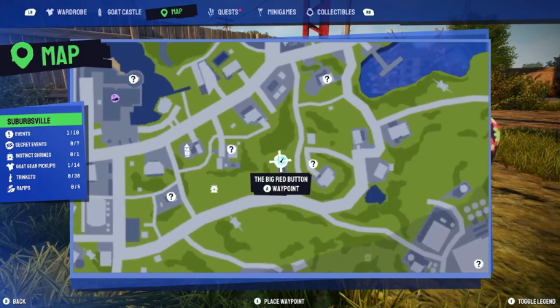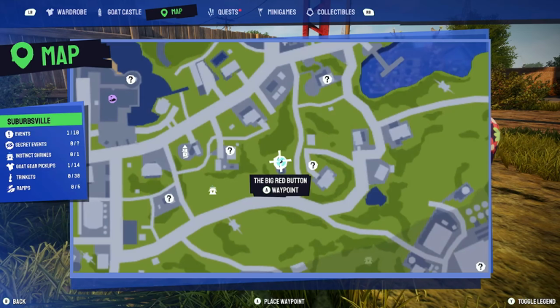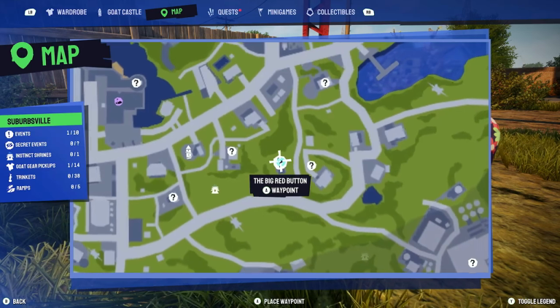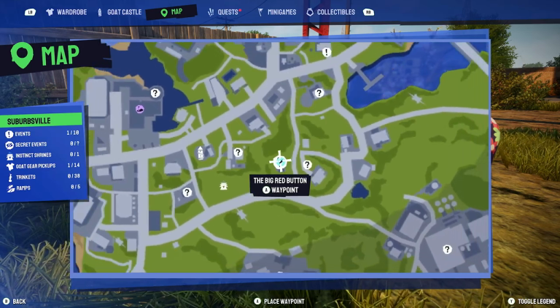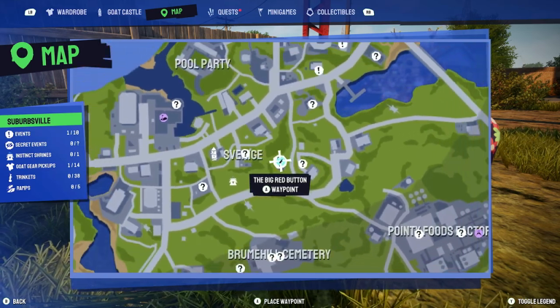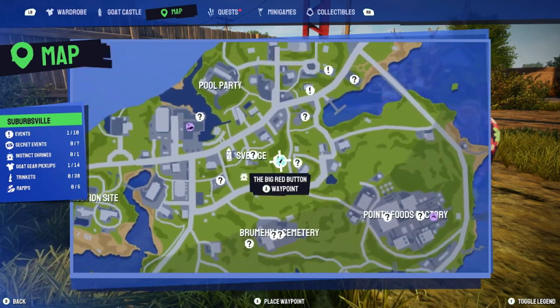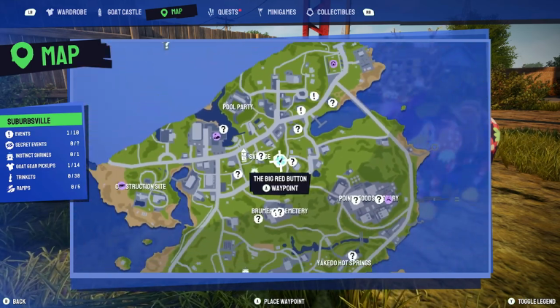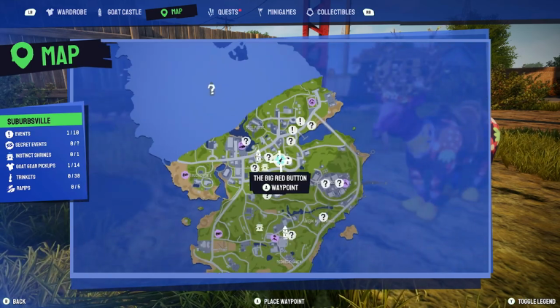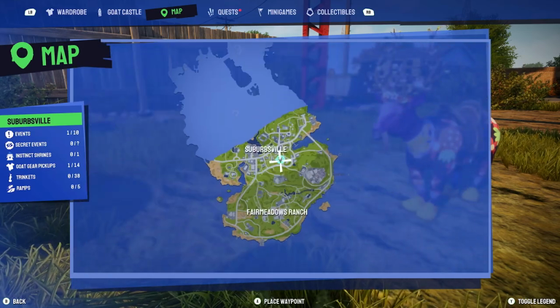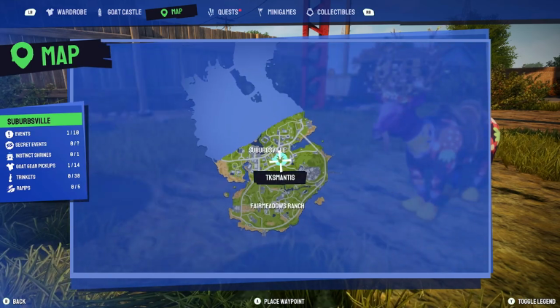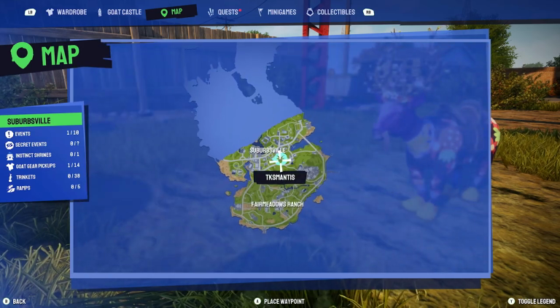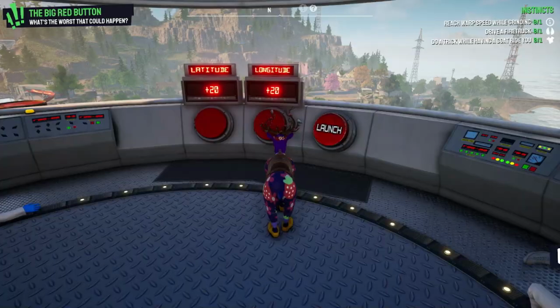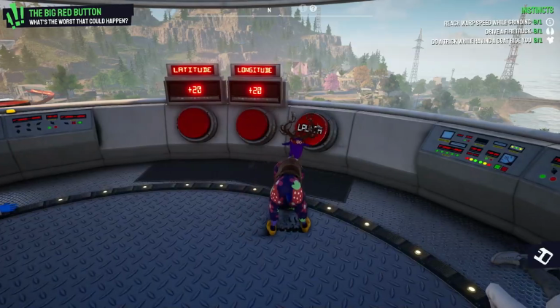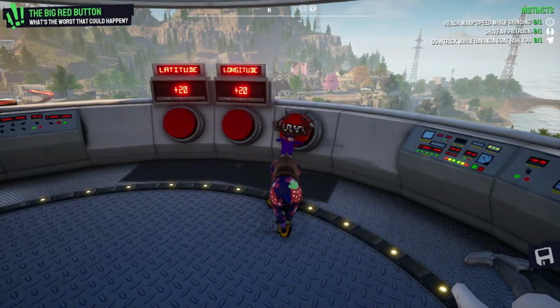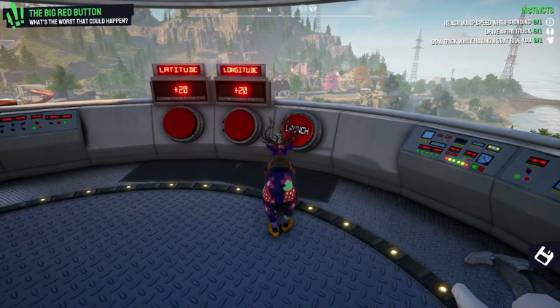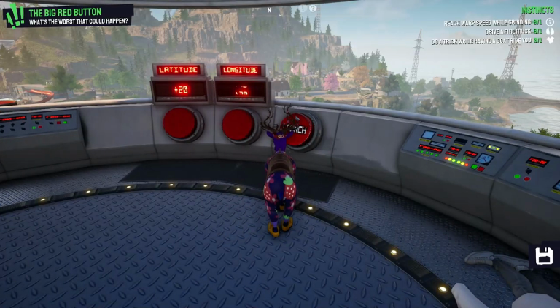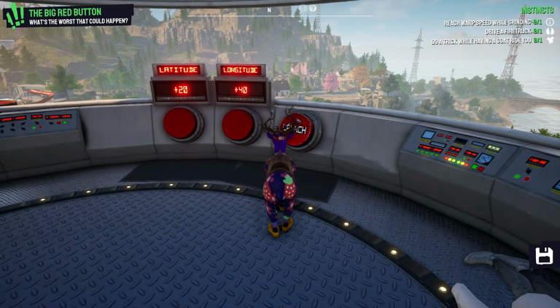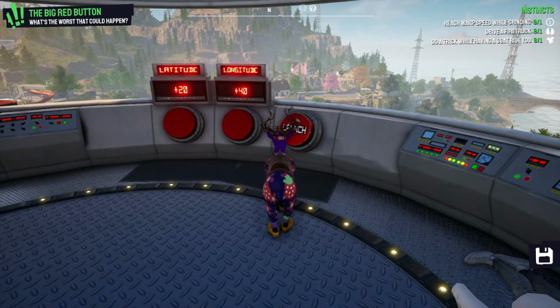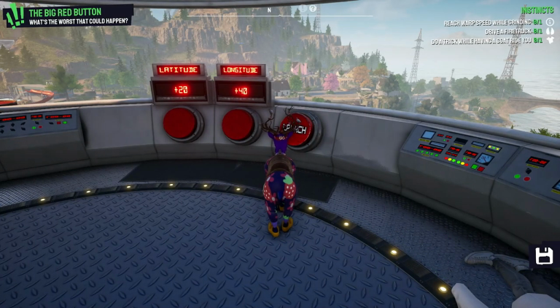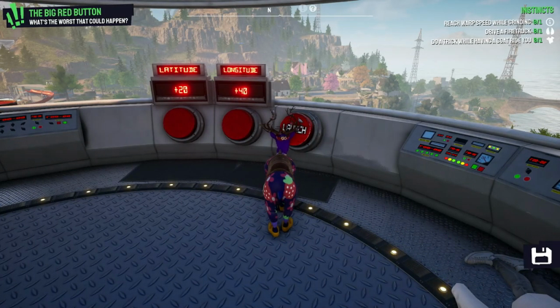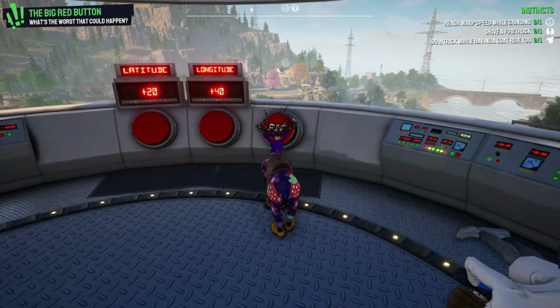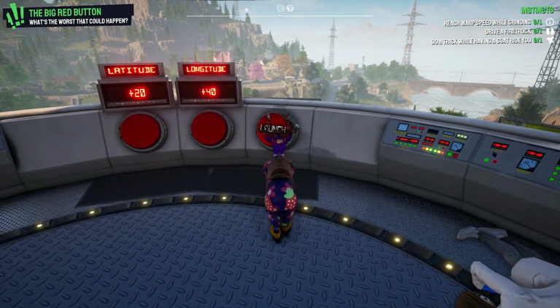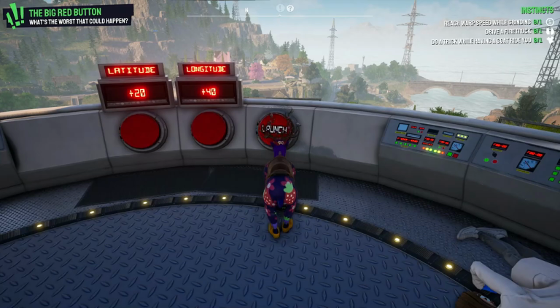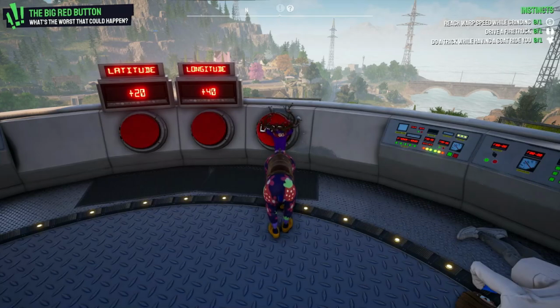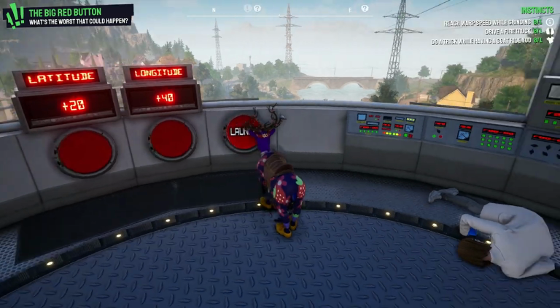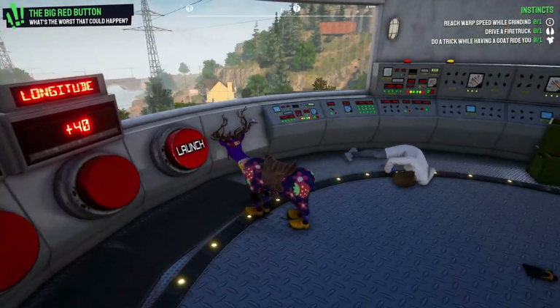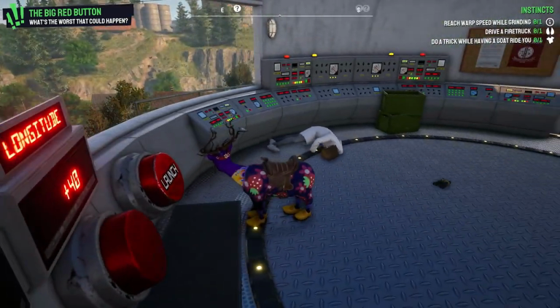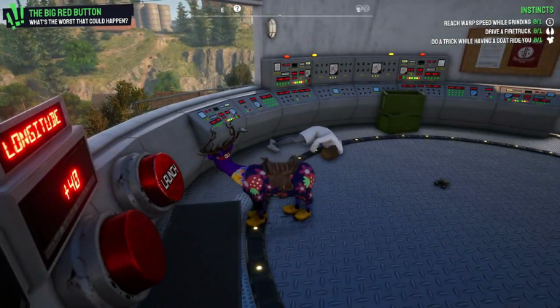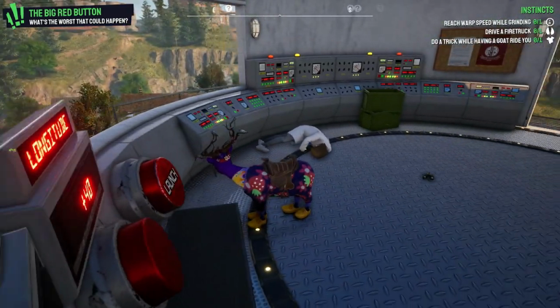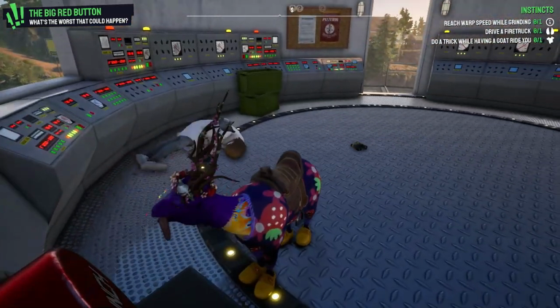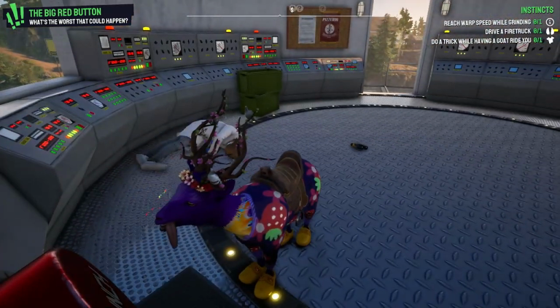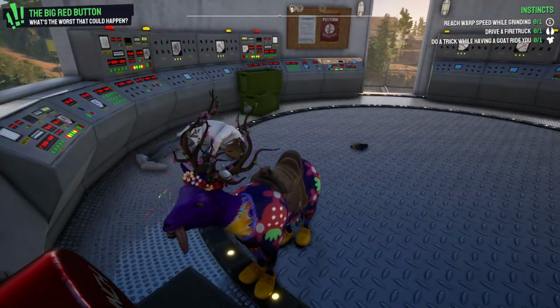Coming to this area on the map, we can find a water tower that has scientists nesting at the top, with a quest called the Big Red Button becoming active.